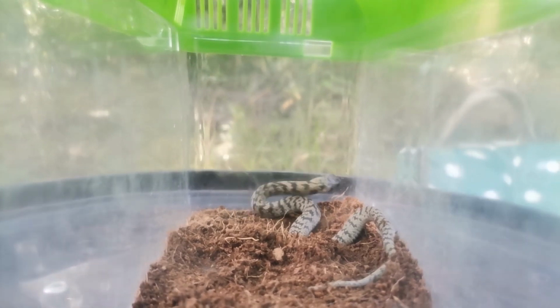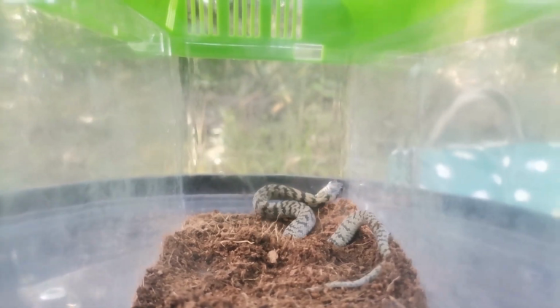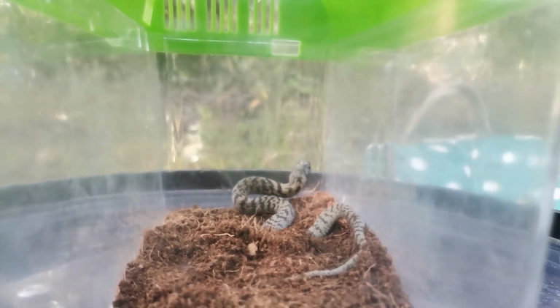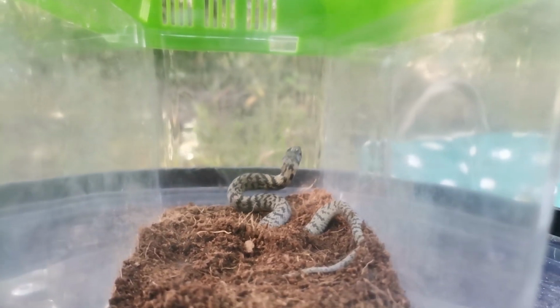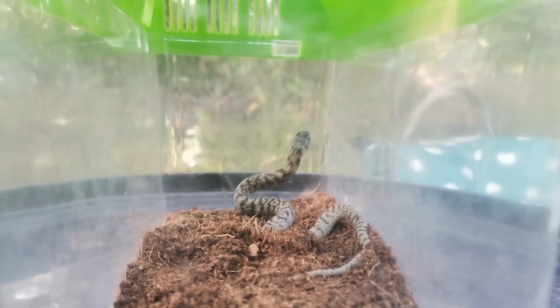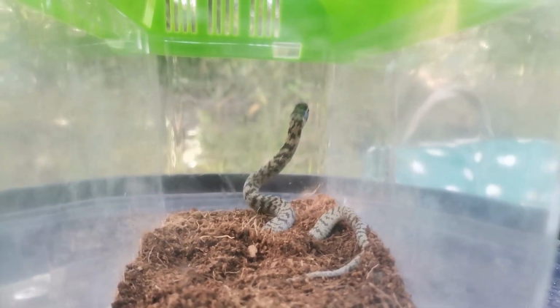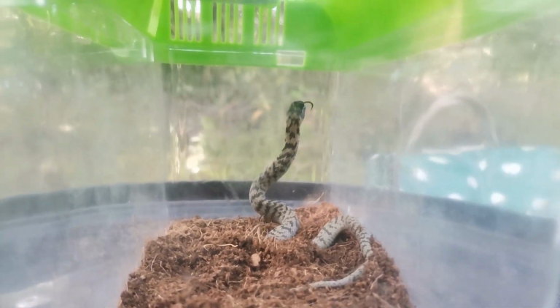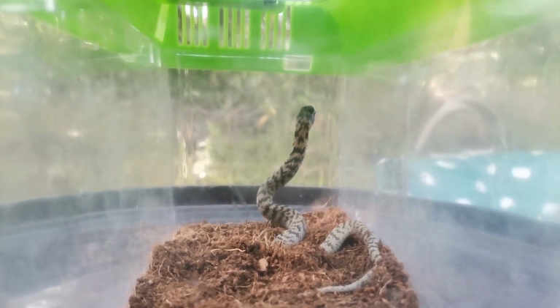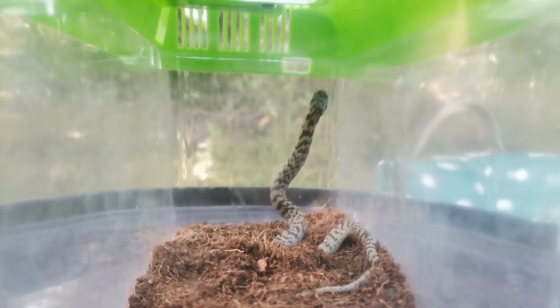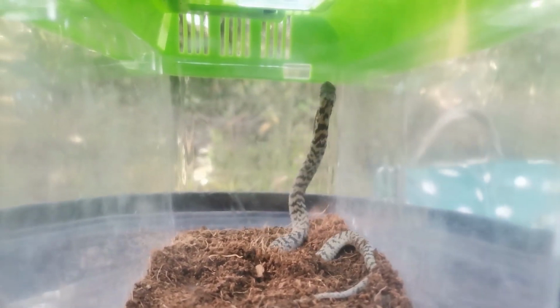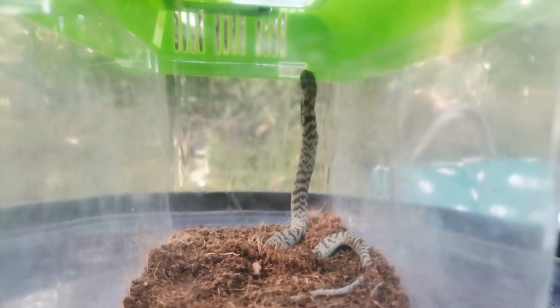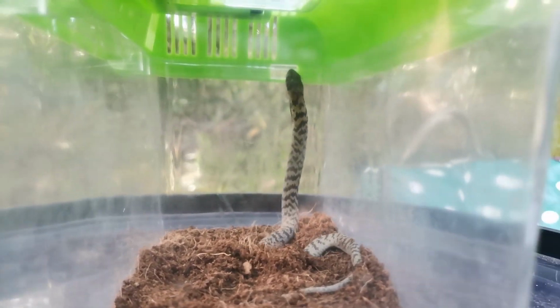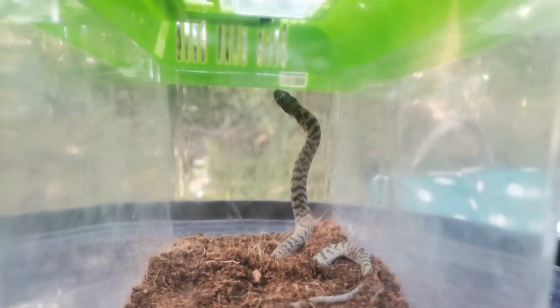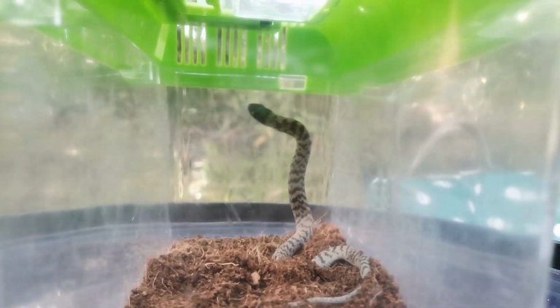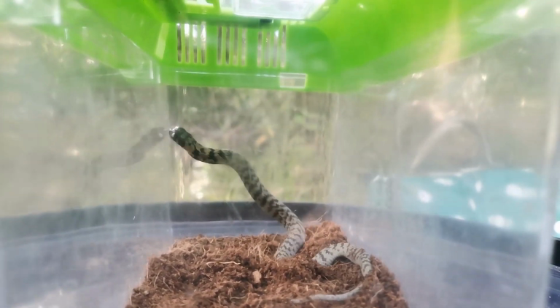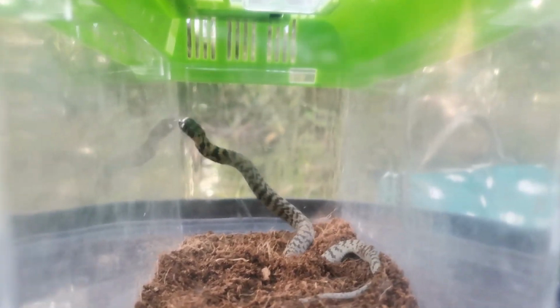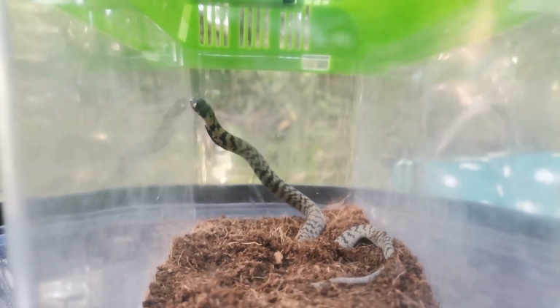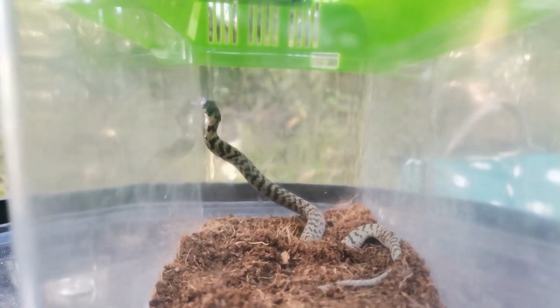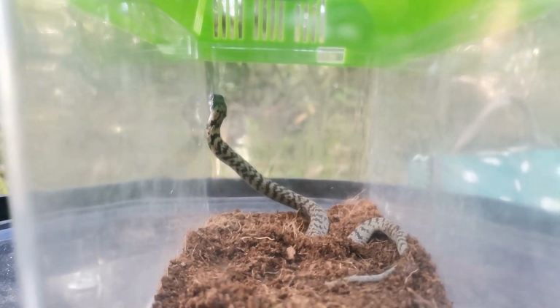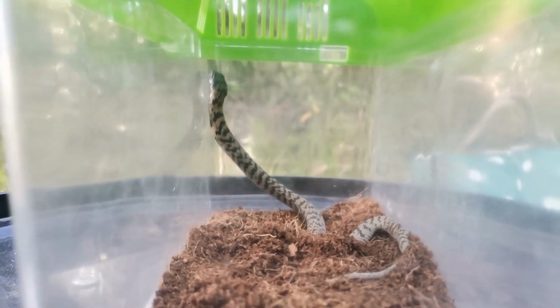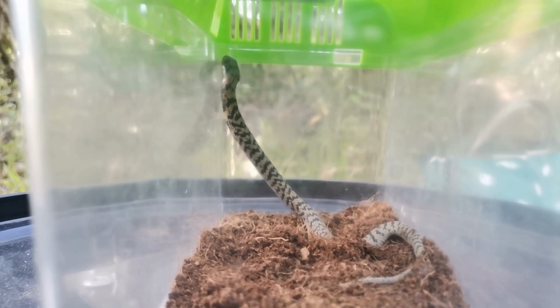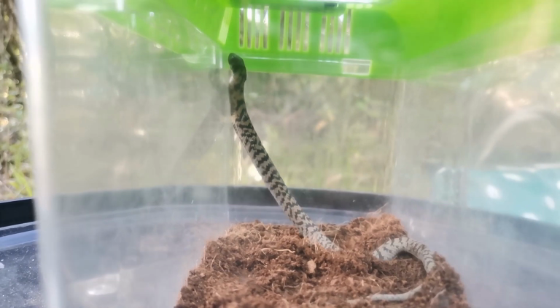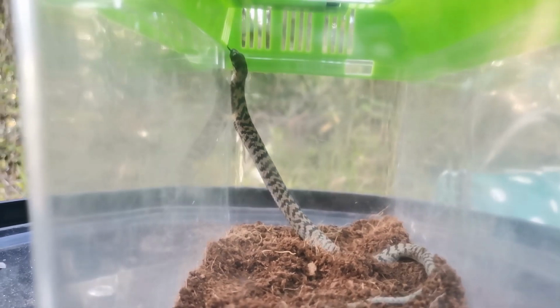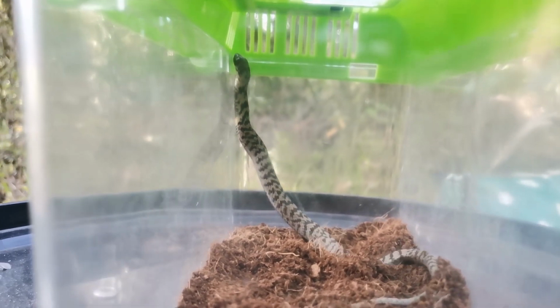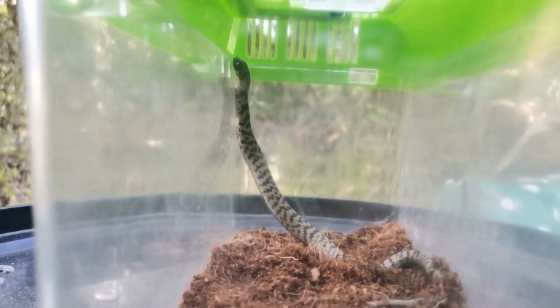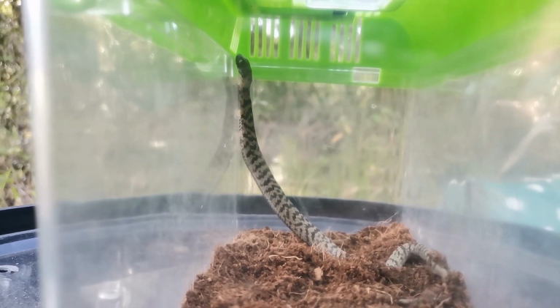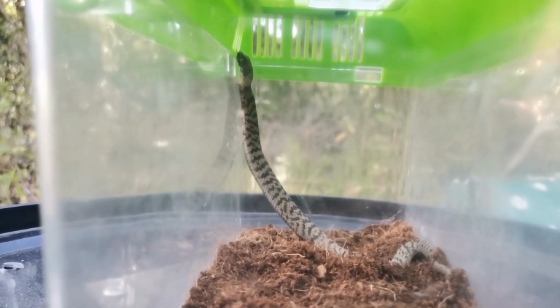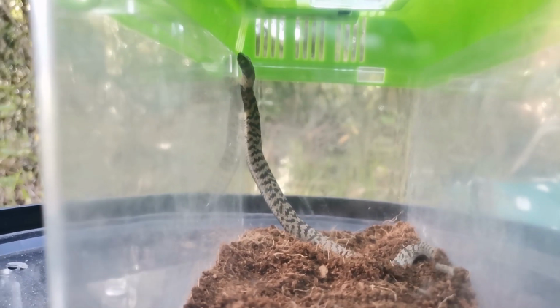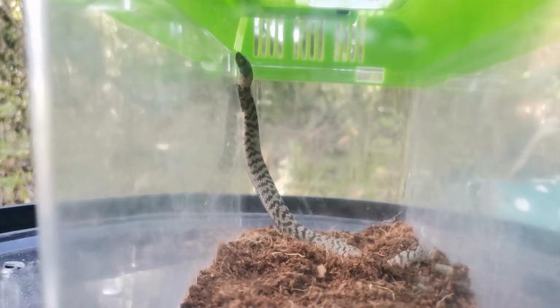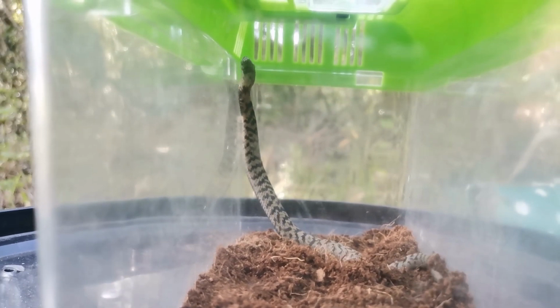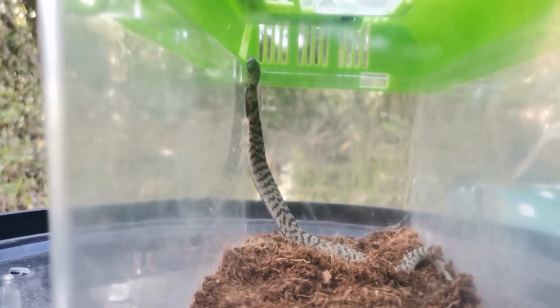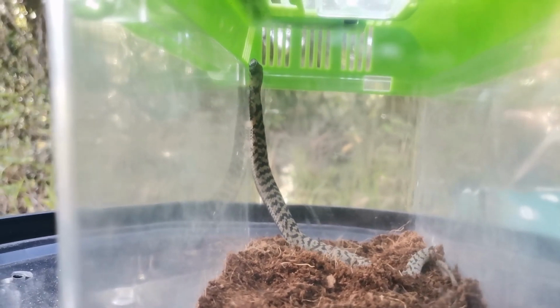So we're gonna let this guy go. He's gonna eat all the frogs in this area and hopefully grow to become a nice big 1.2 meter rinkhals.